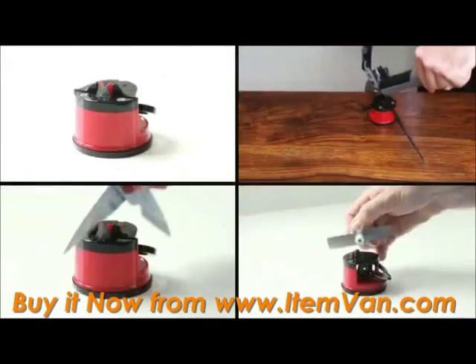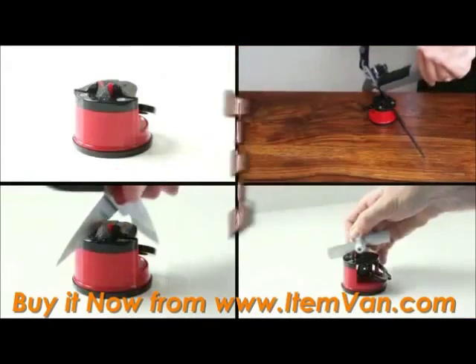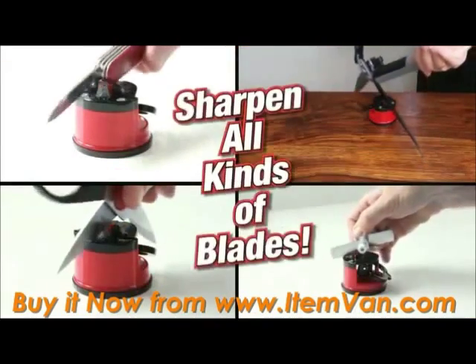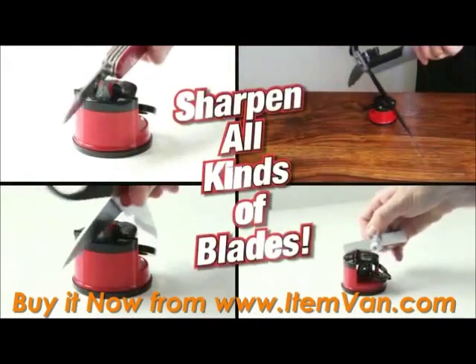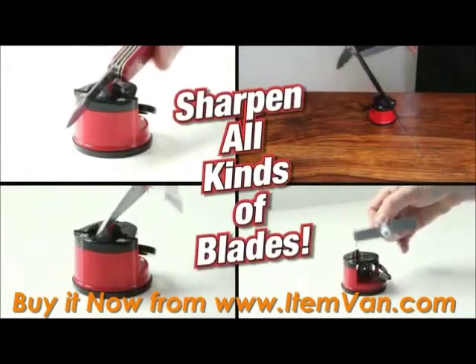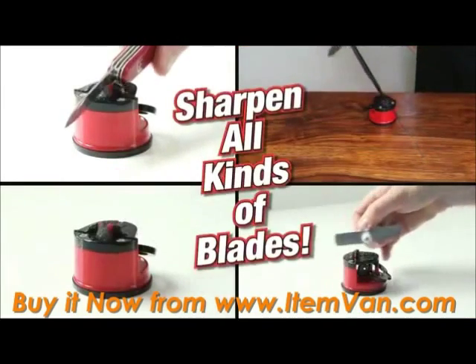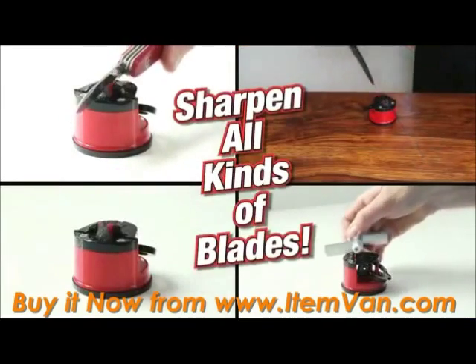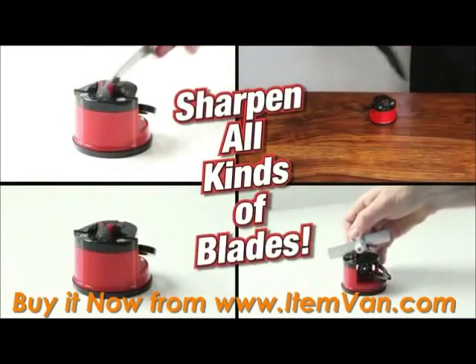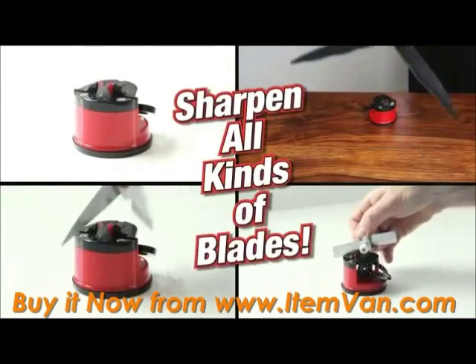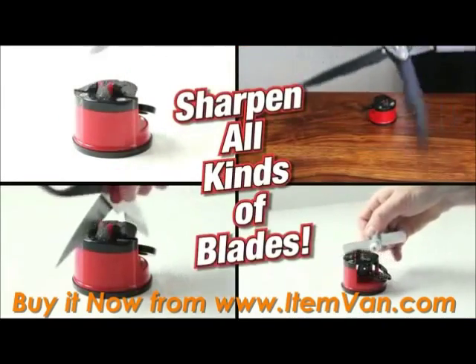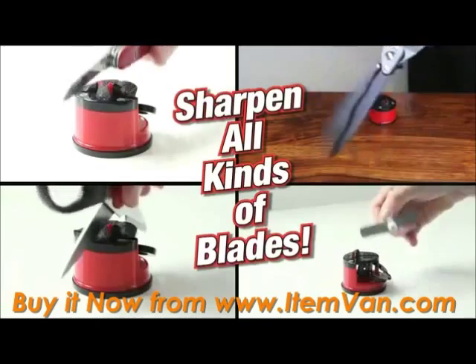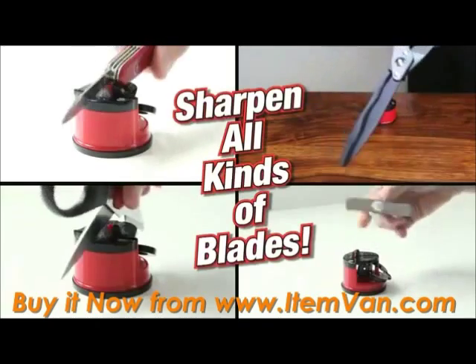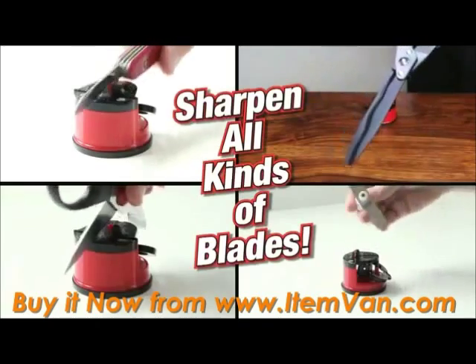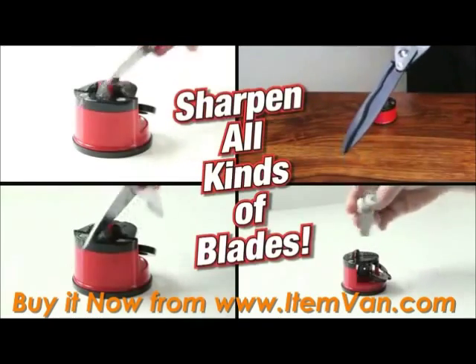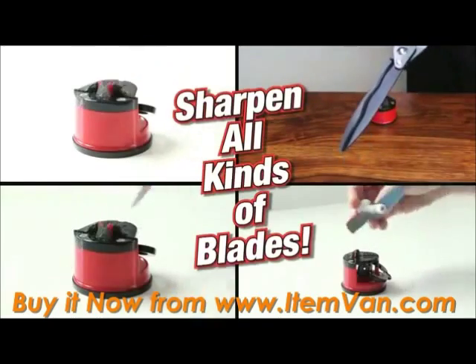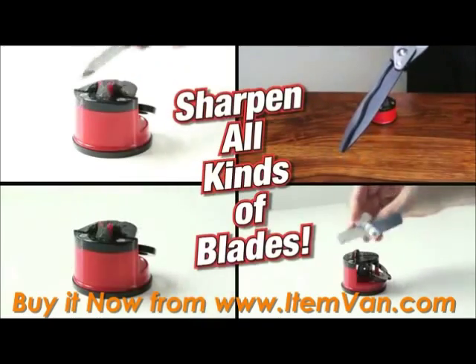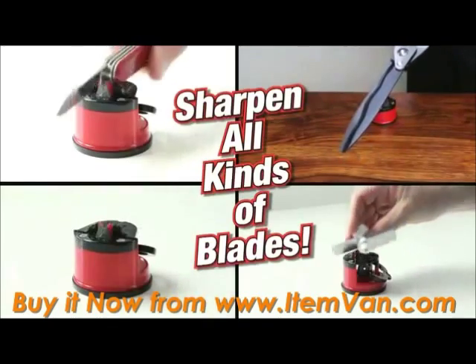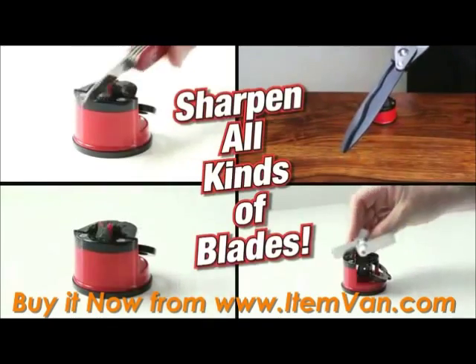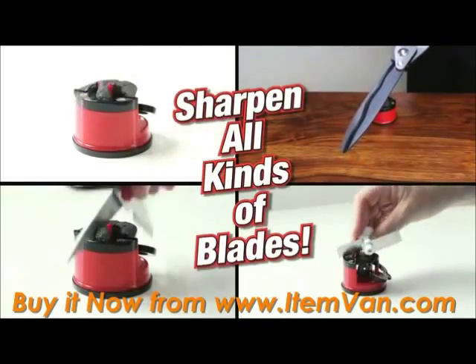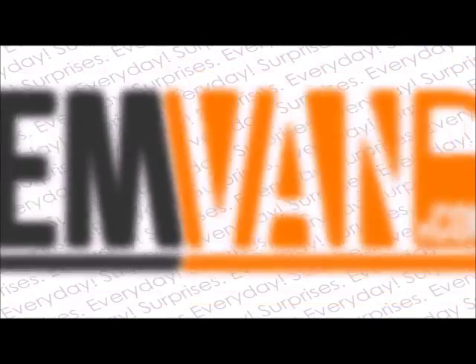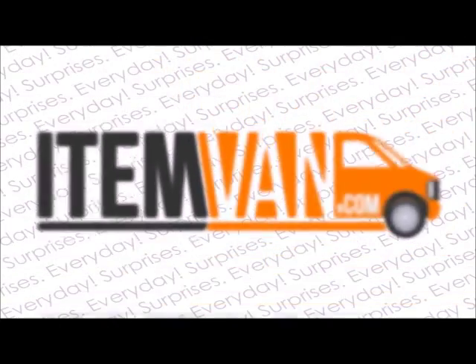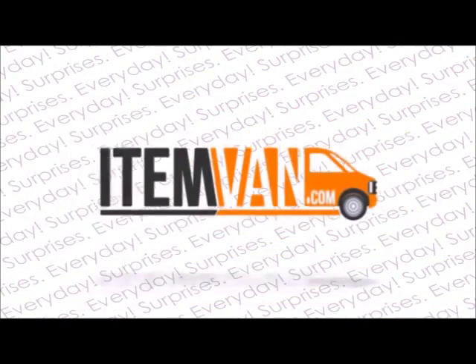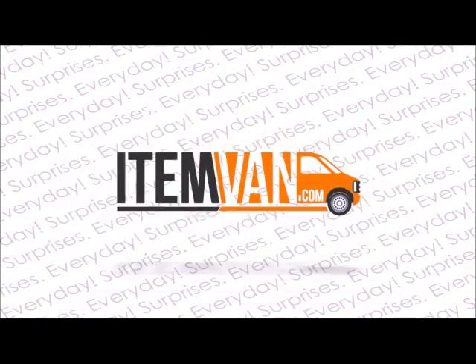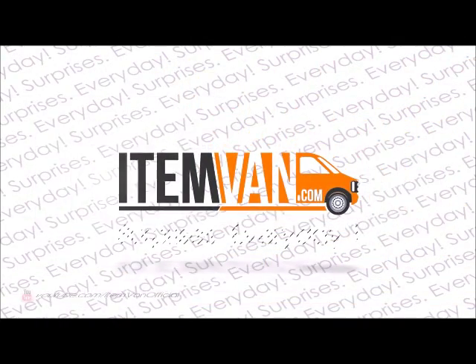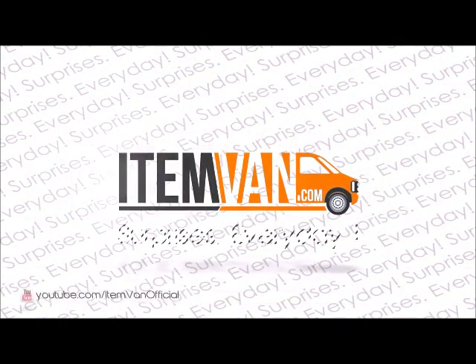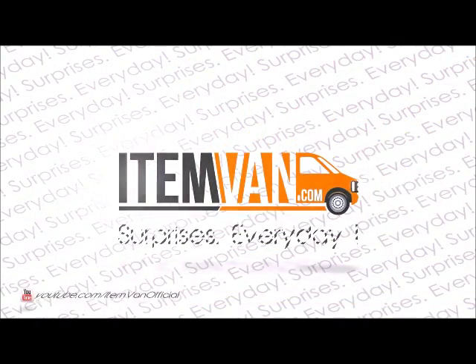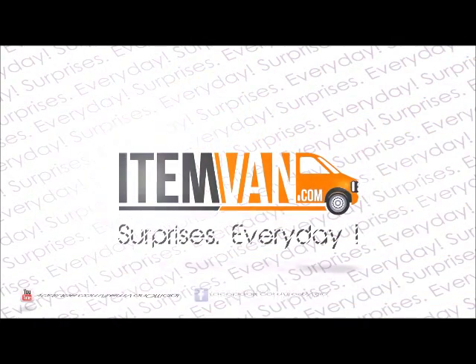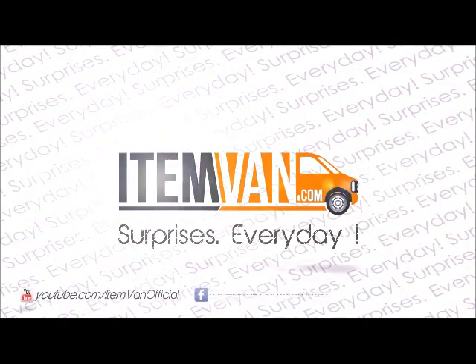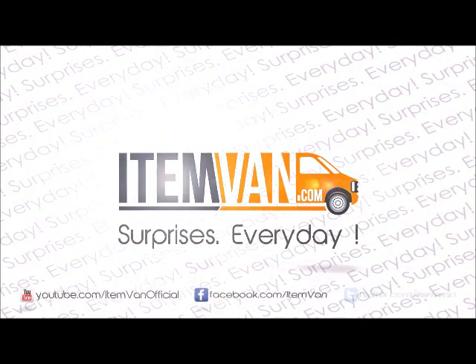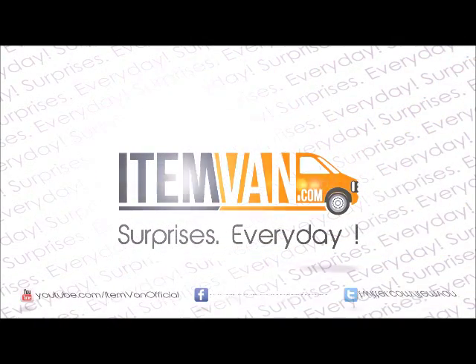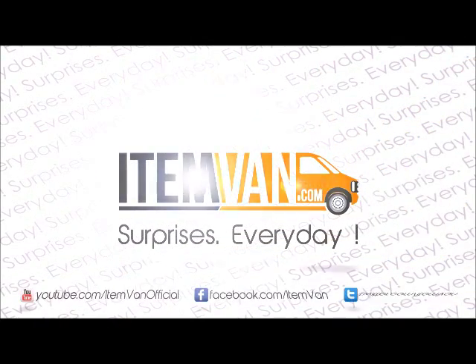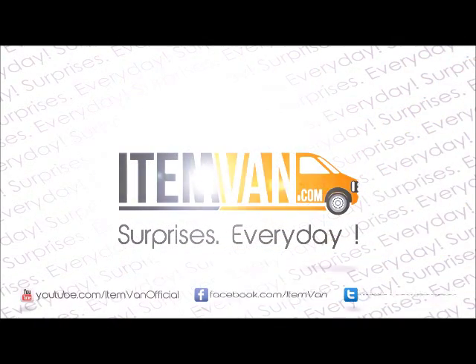Sharpen your scissors, garden tools, blender blades, hunting knives.